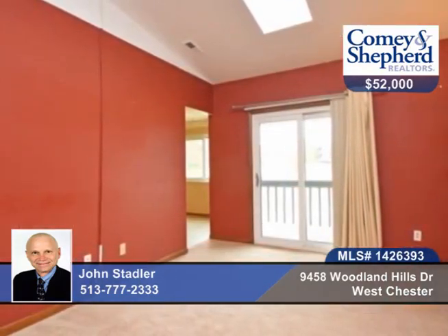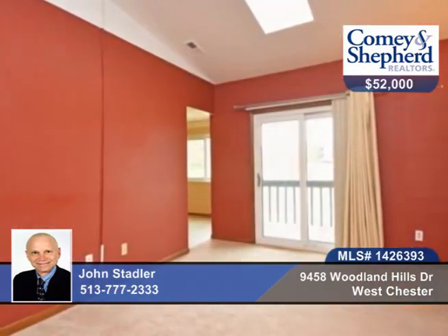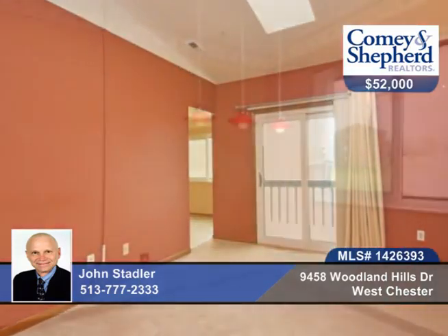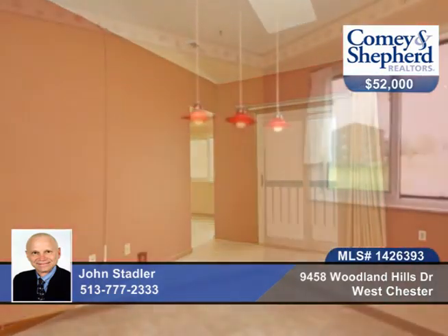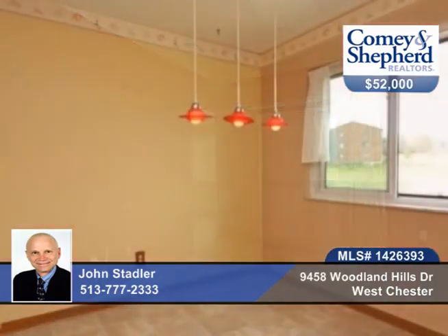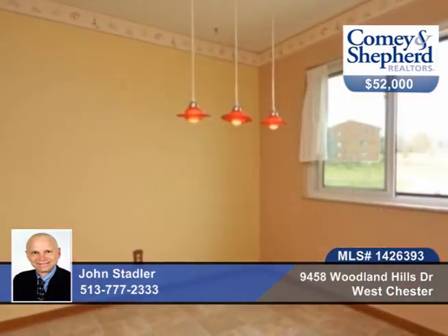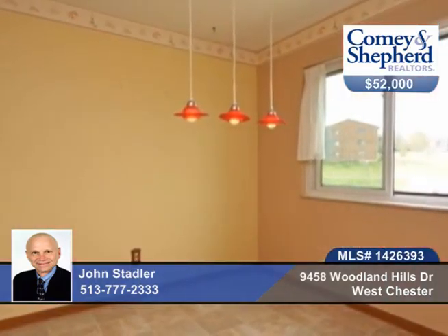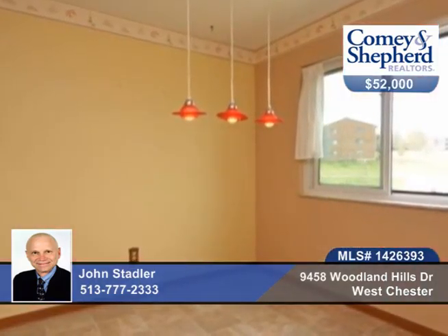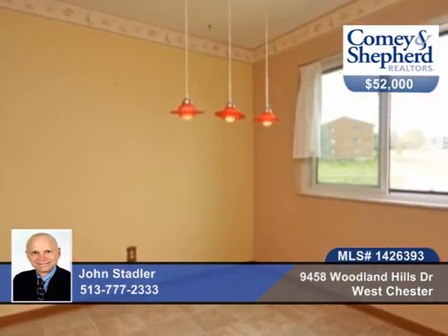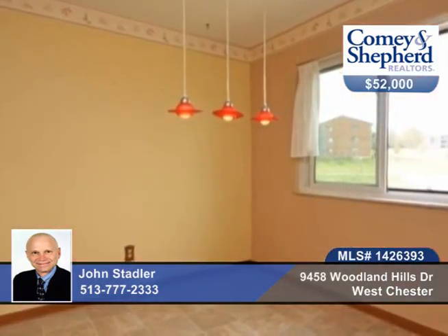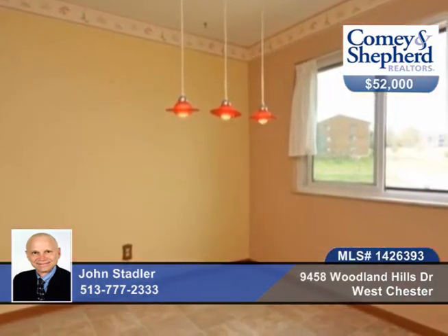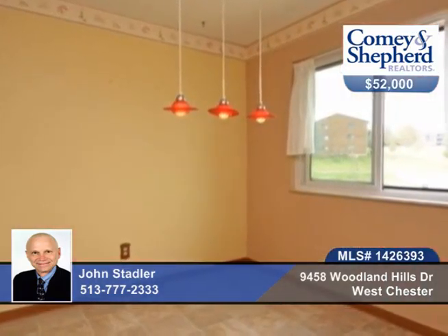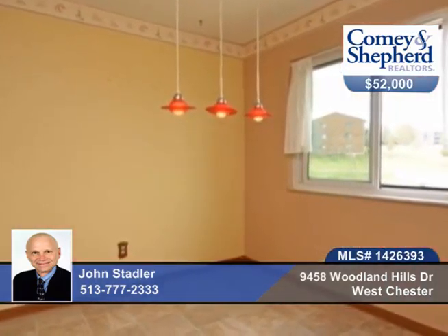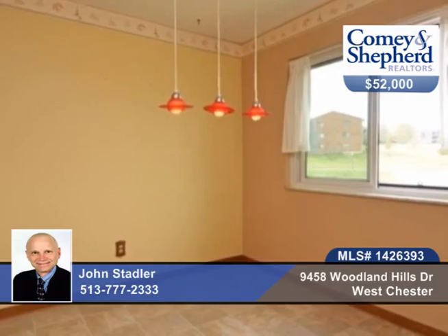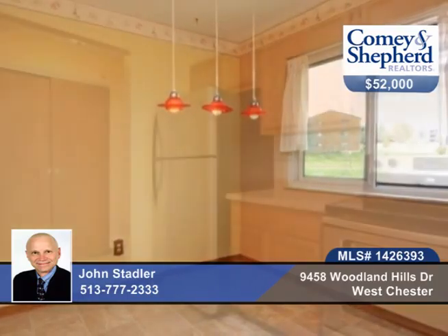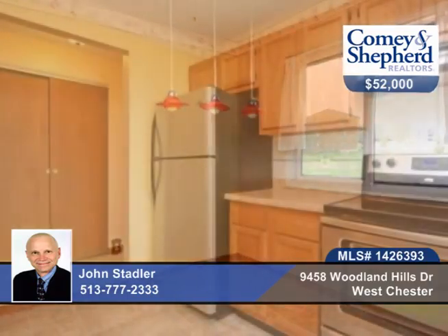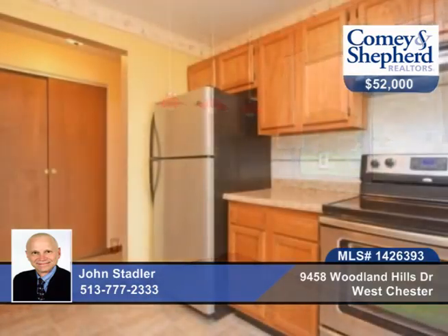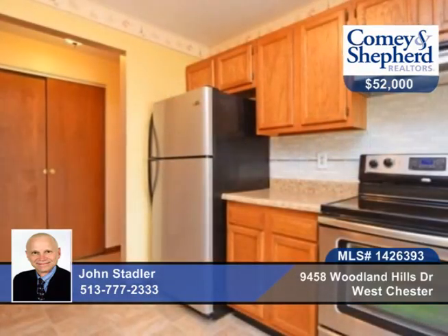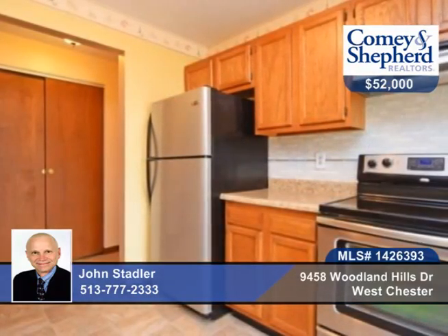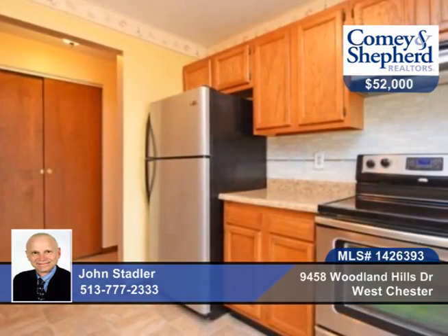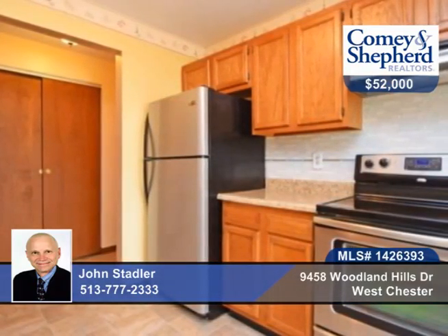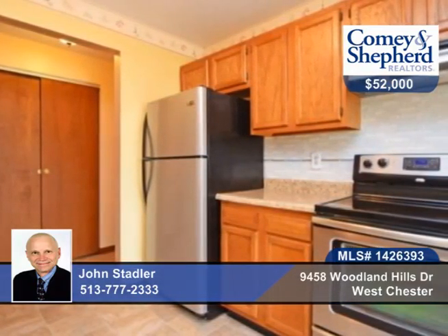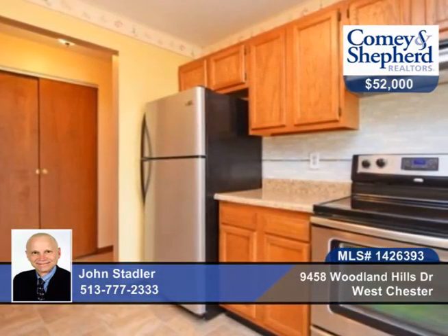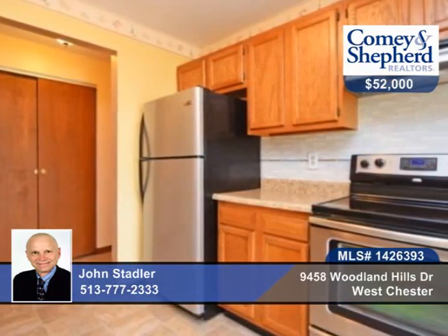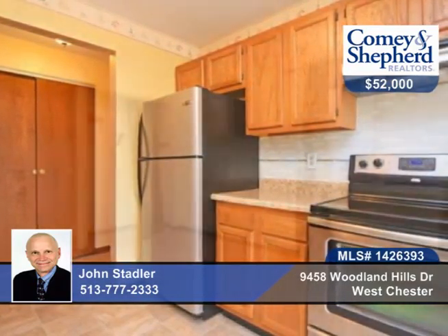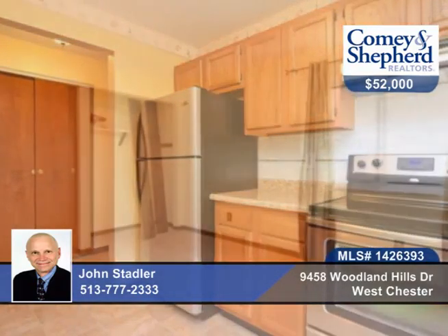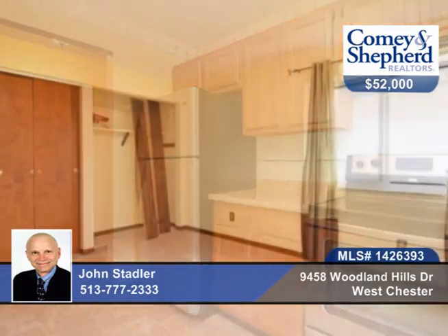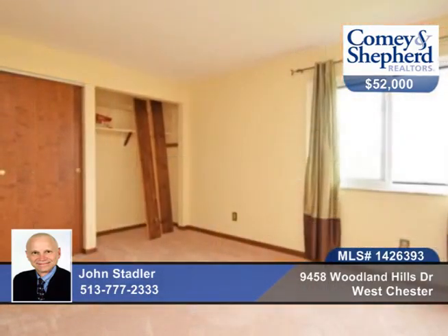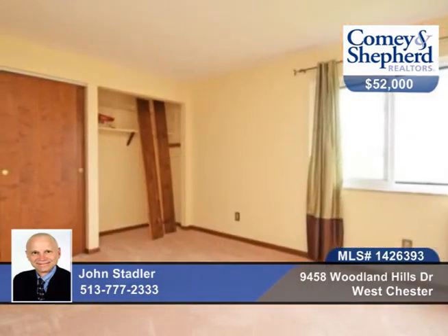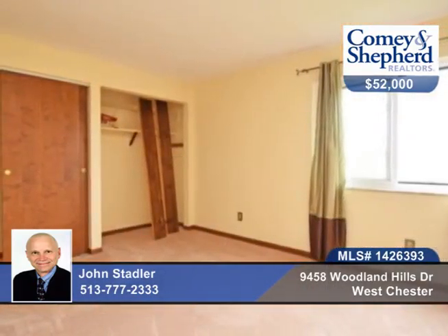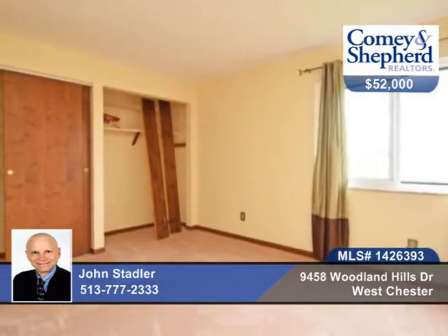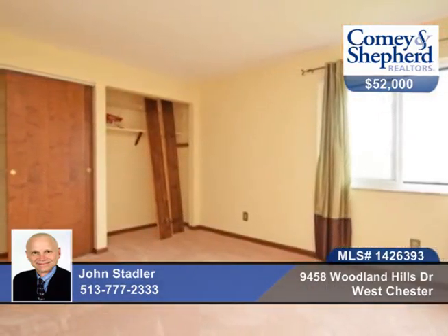You'll find new triple-pane windows and a deck door, updated bathrooms, new flooring, kitchen appliances just two years old, all in a pool community.